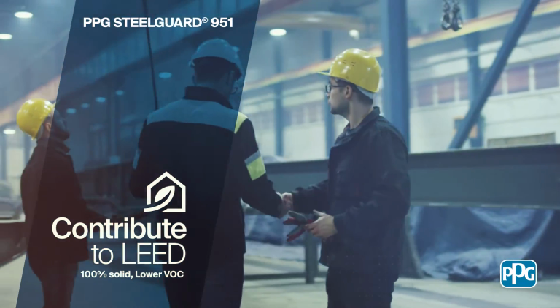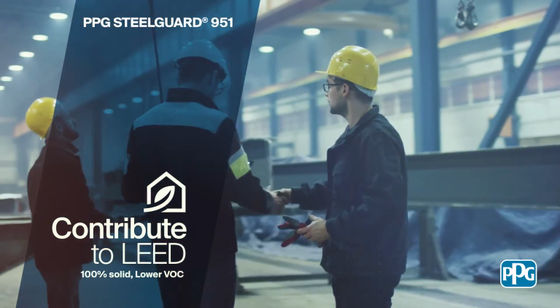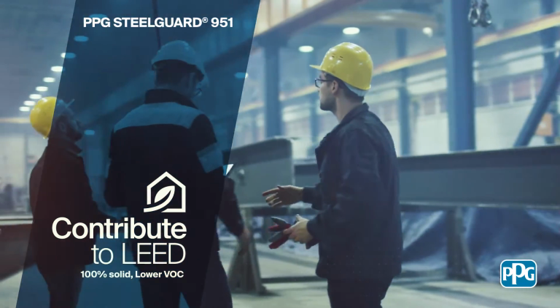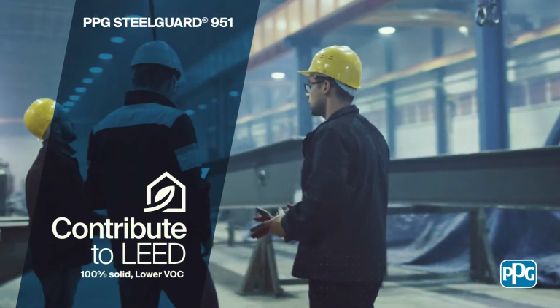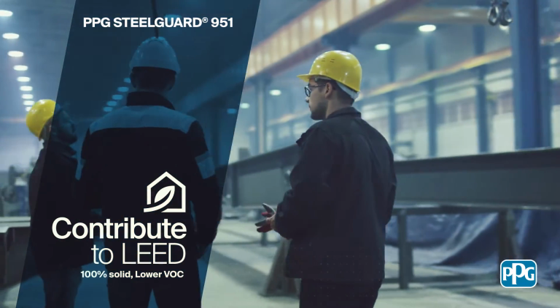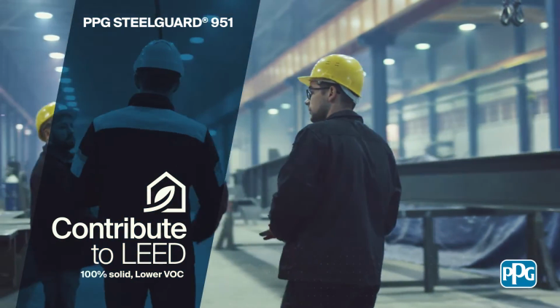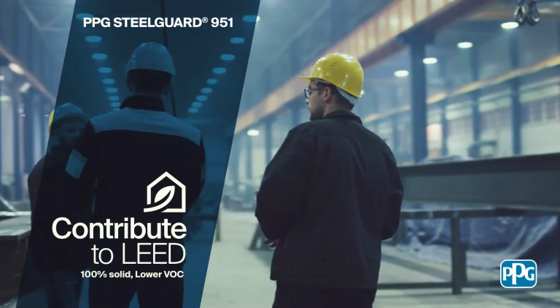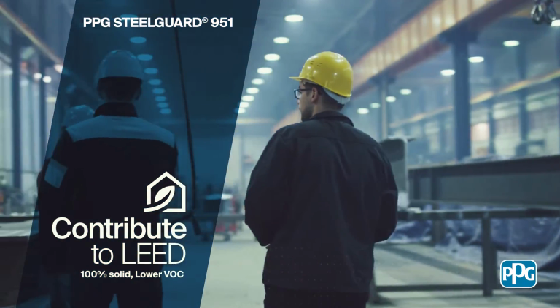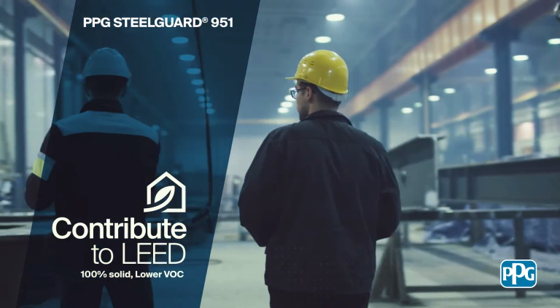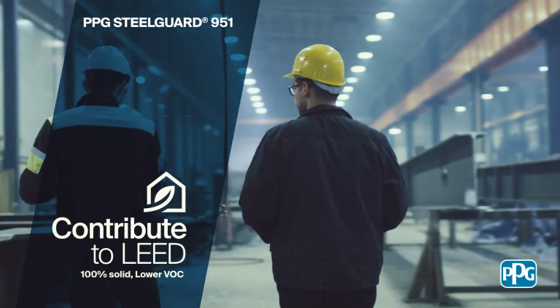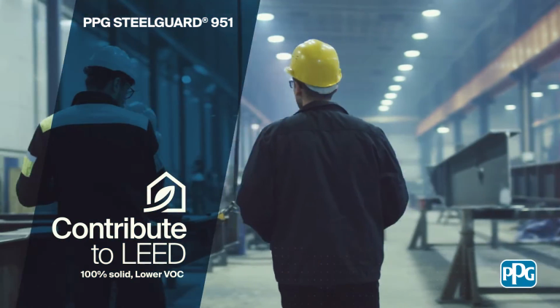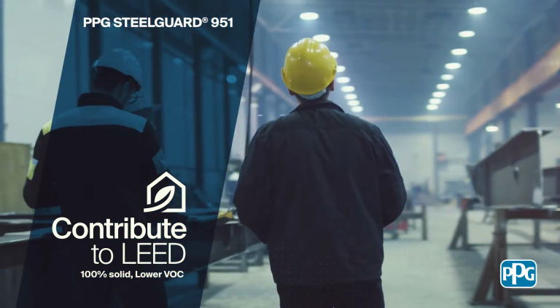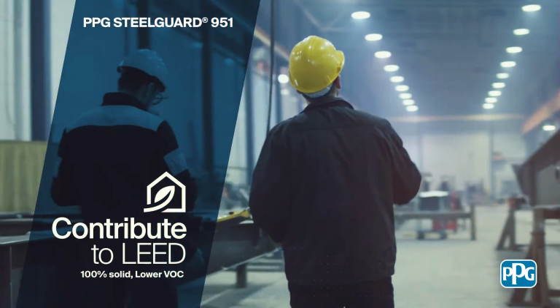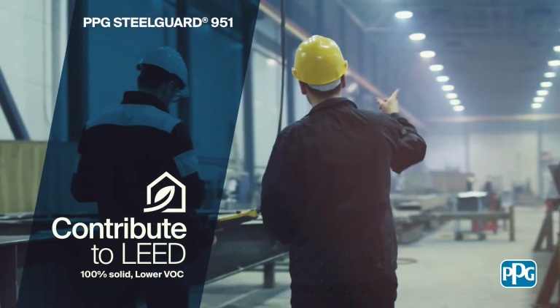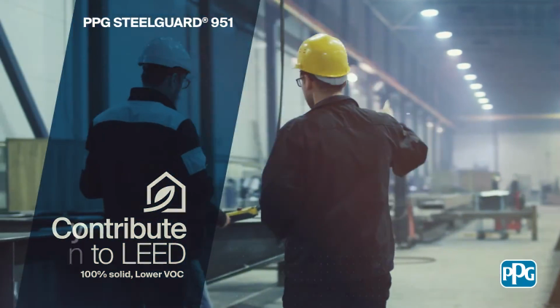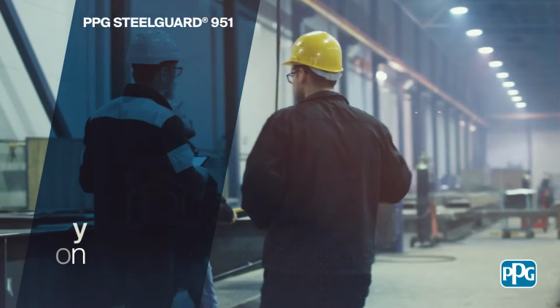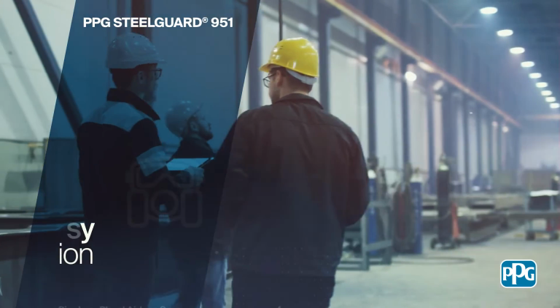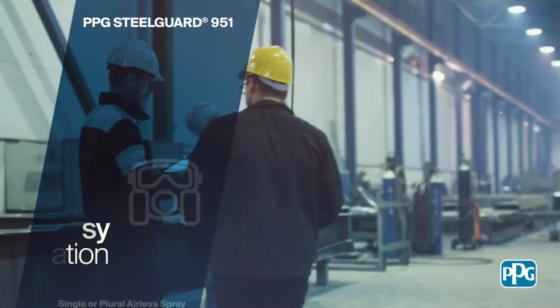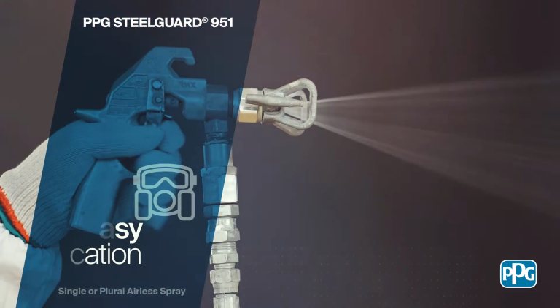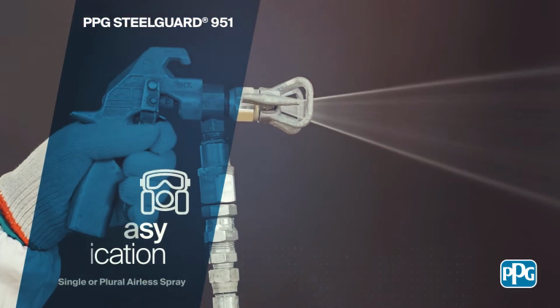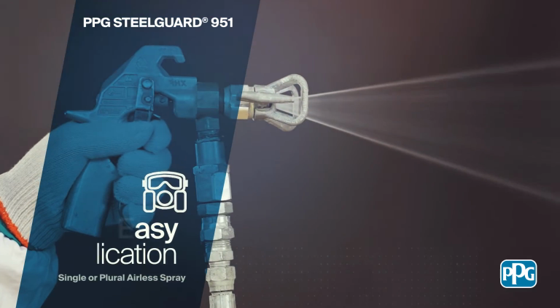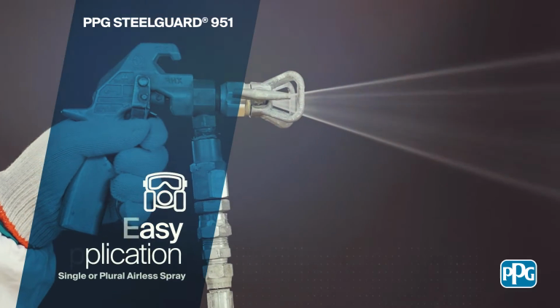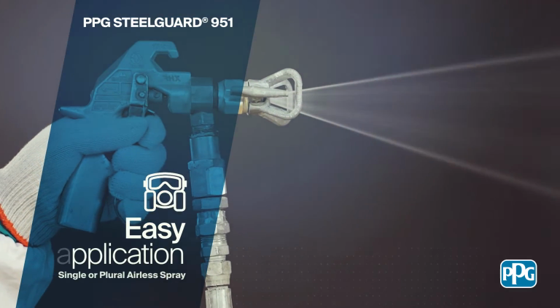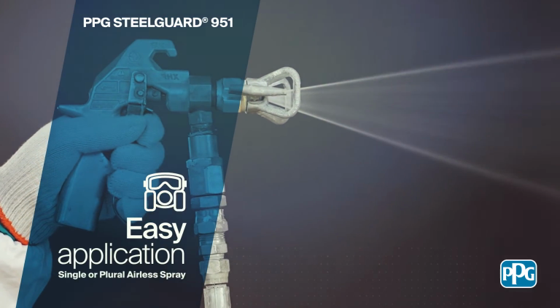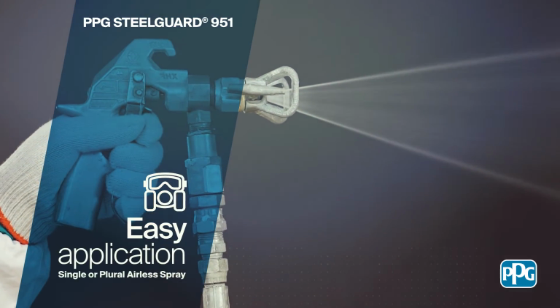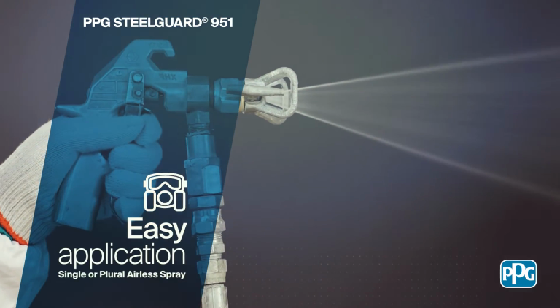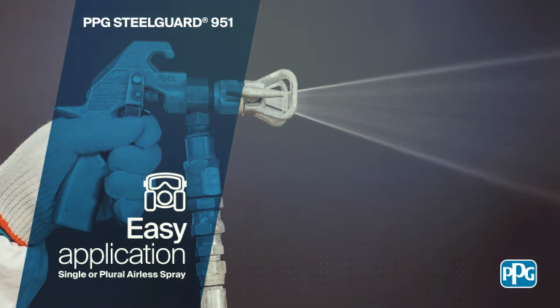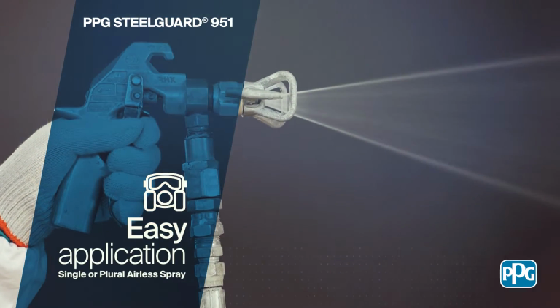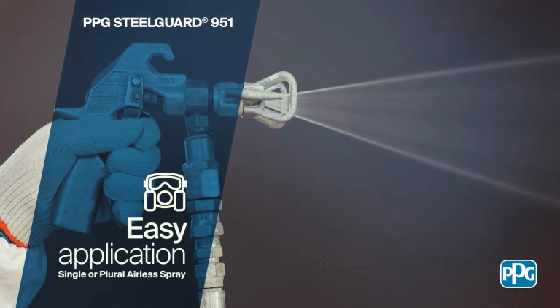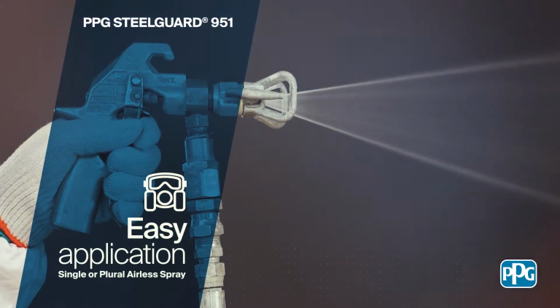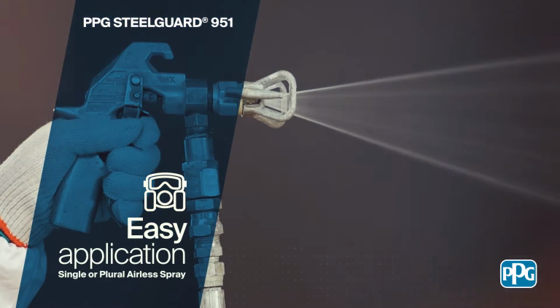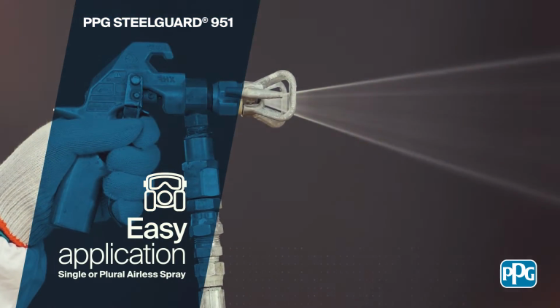This applicator-friendly coating is suitable for application via single or plural component airless spray, or even by trowel.